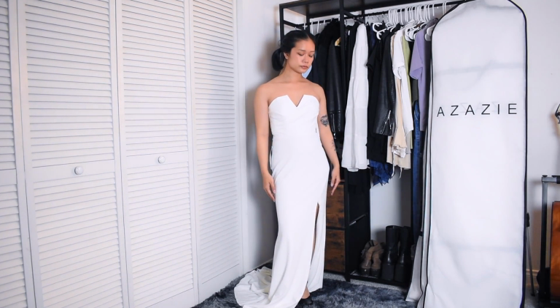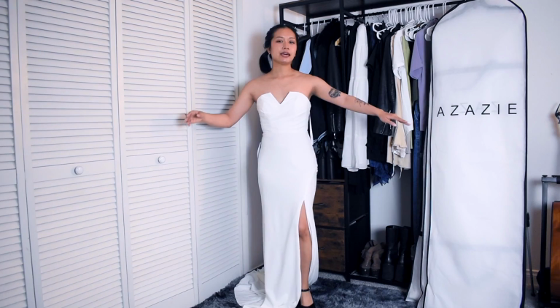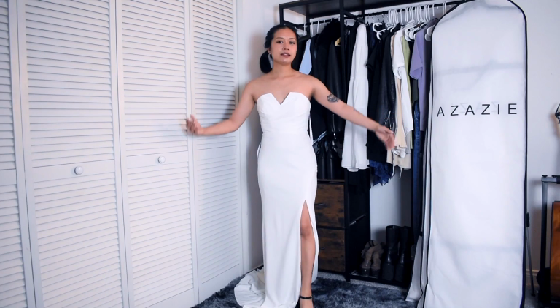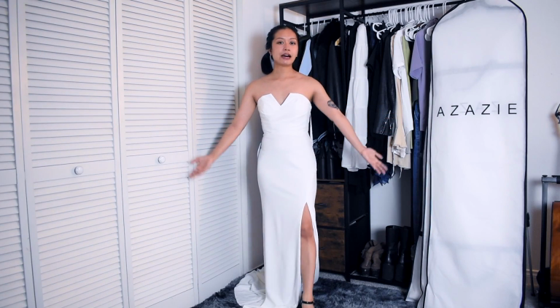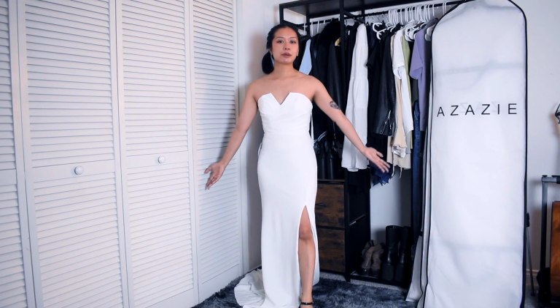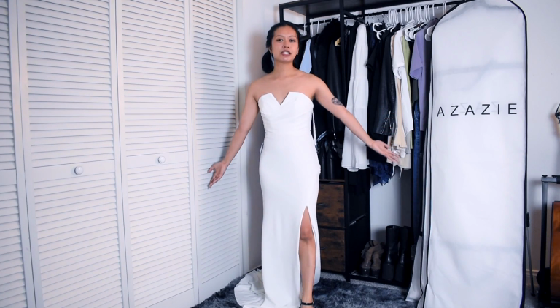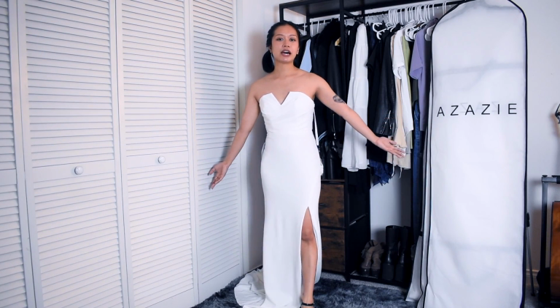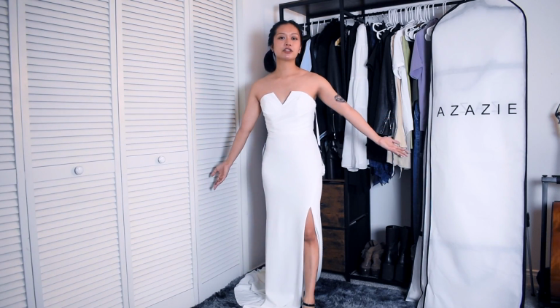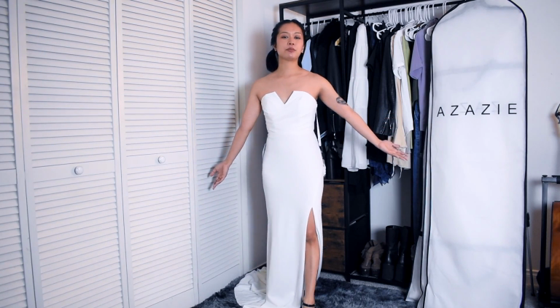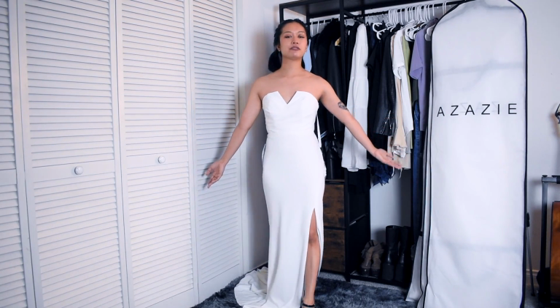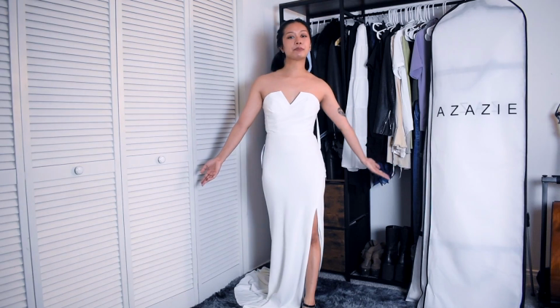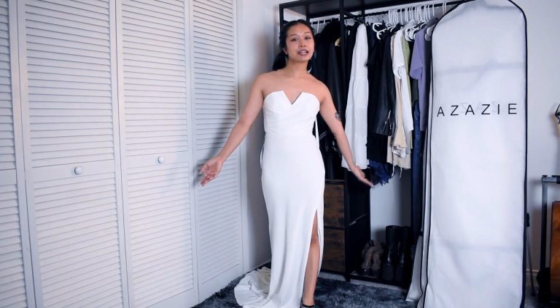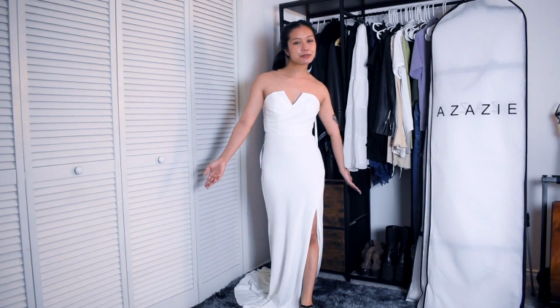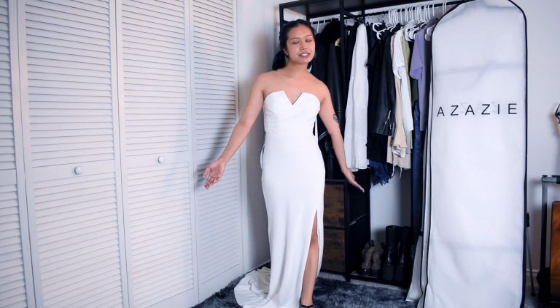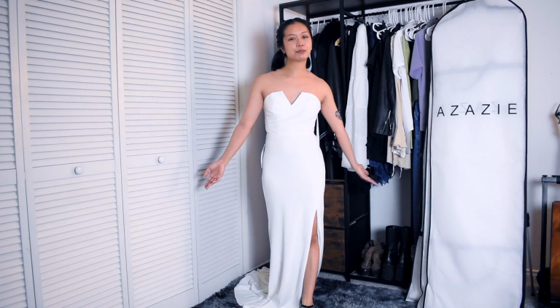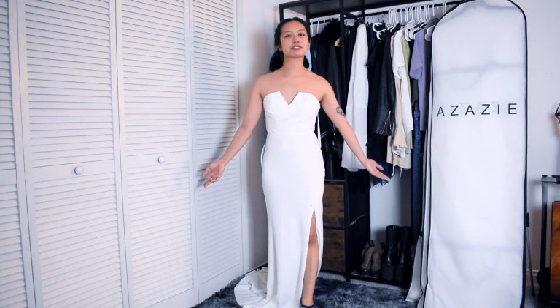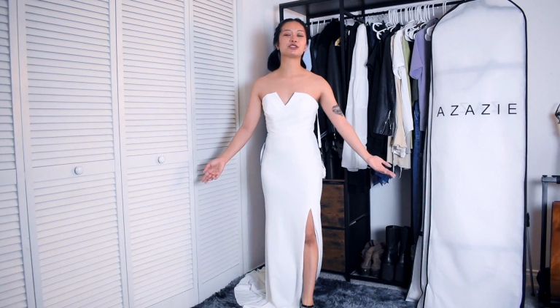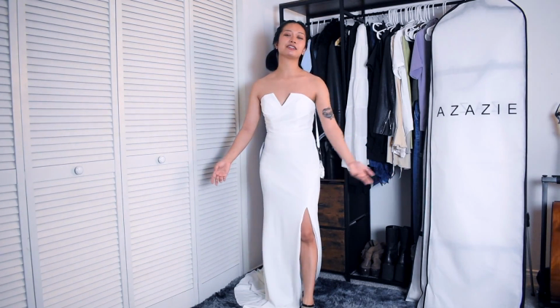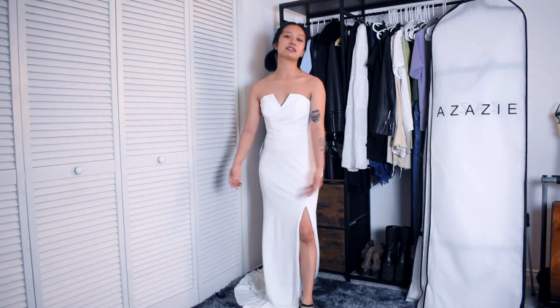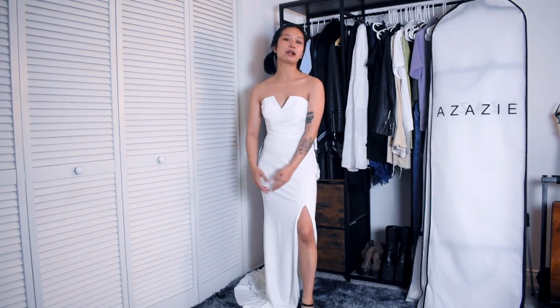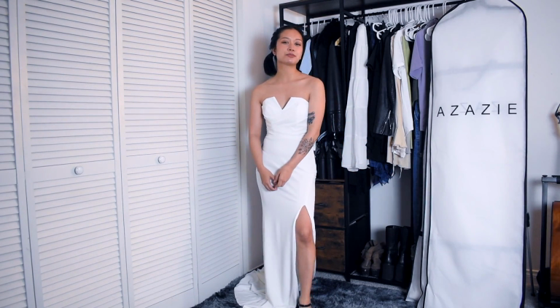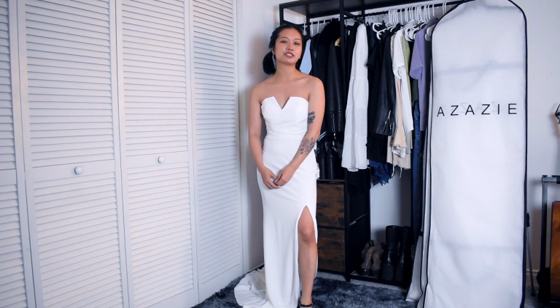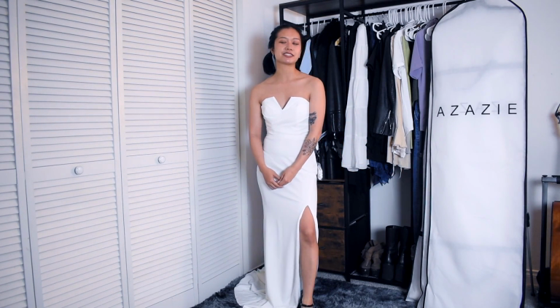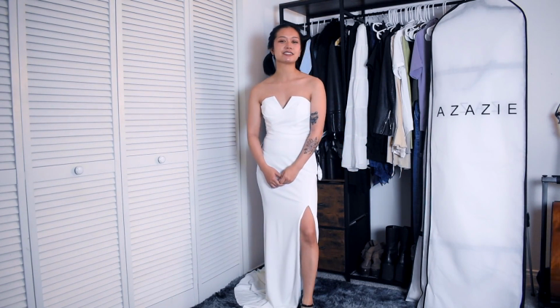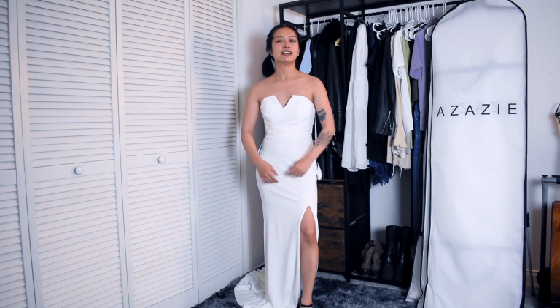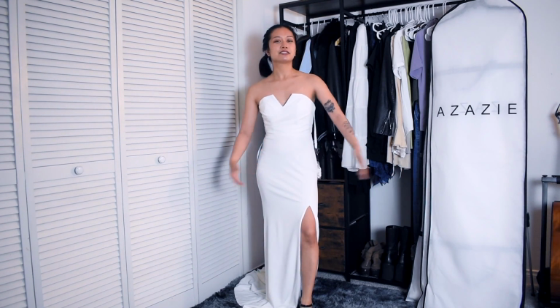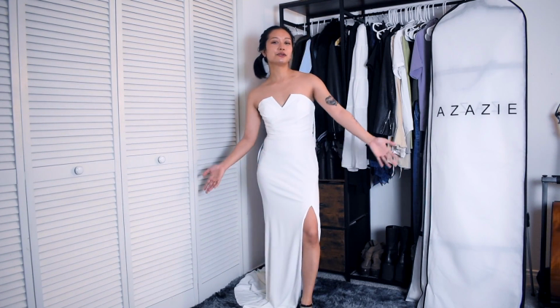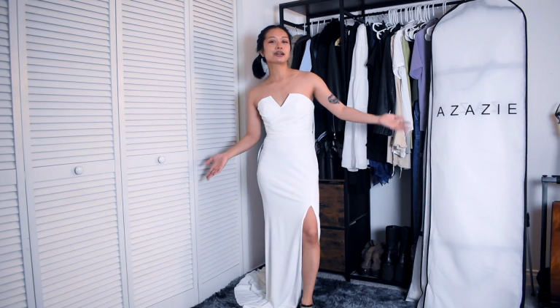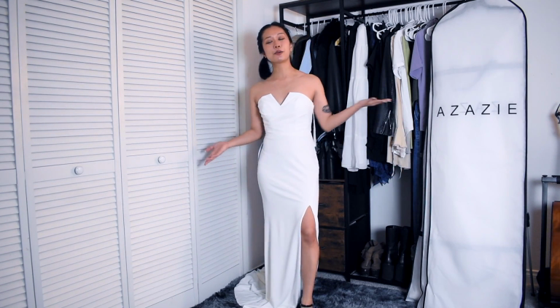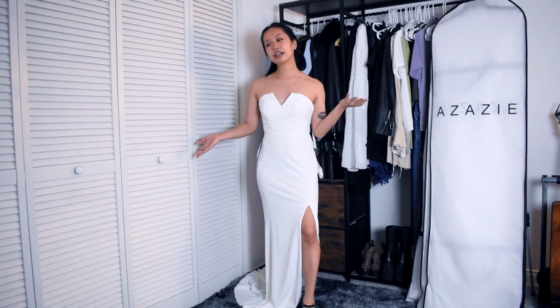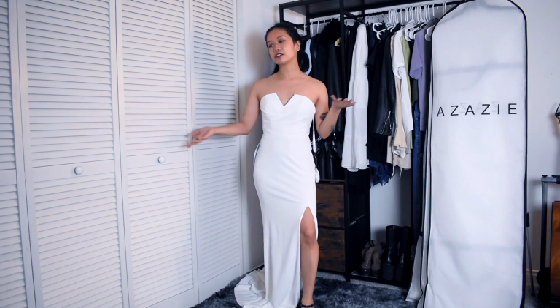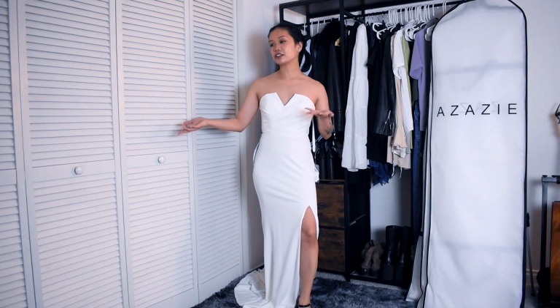Now I'm going to have a couple of my bridesmaids come out to try on some bridesmaid dresses. So come on out, Nani.